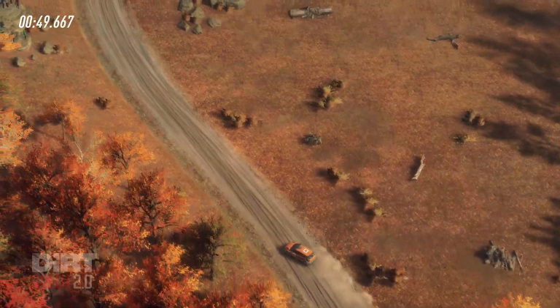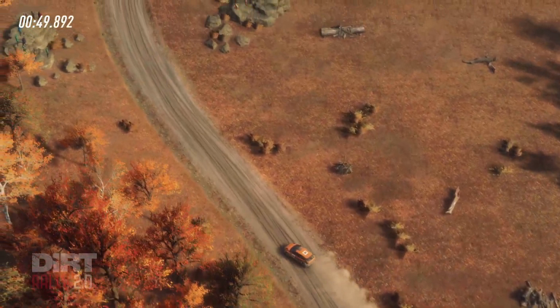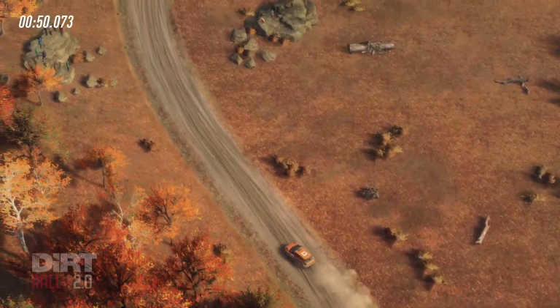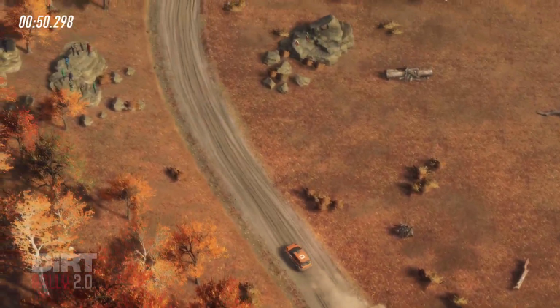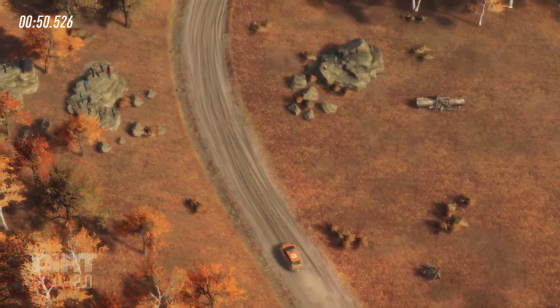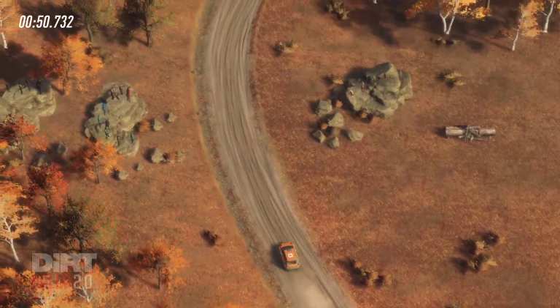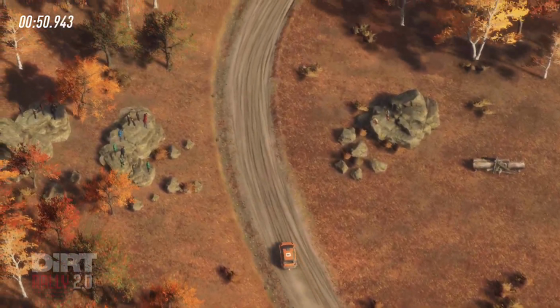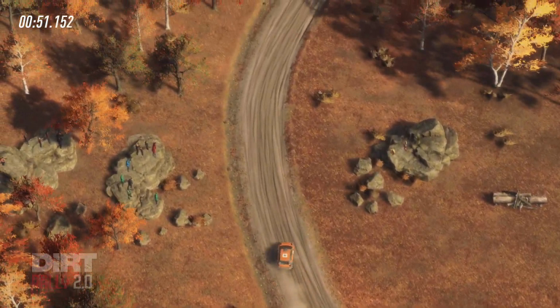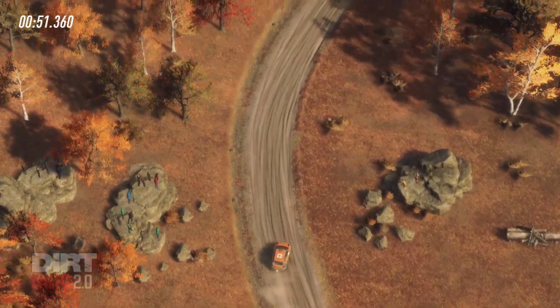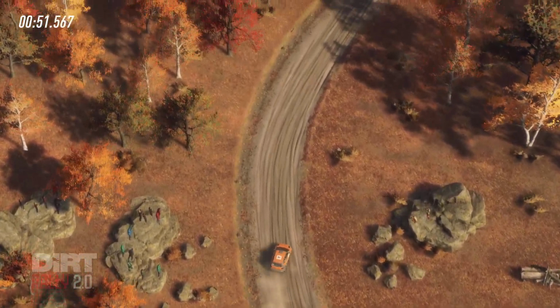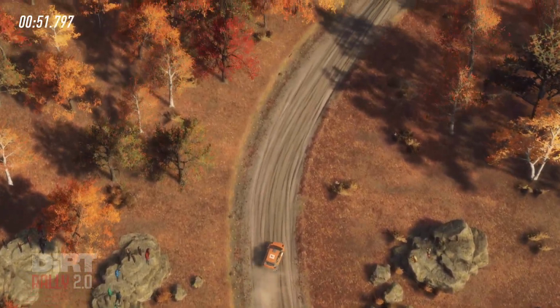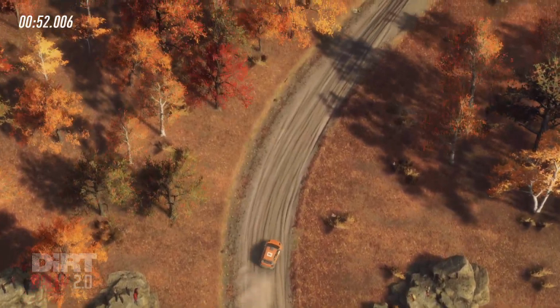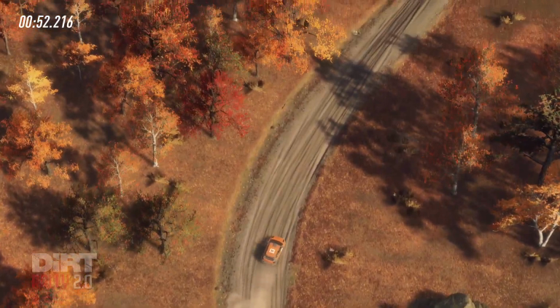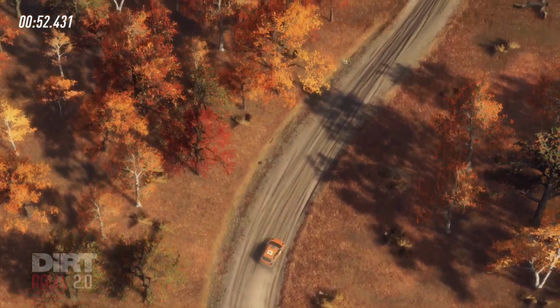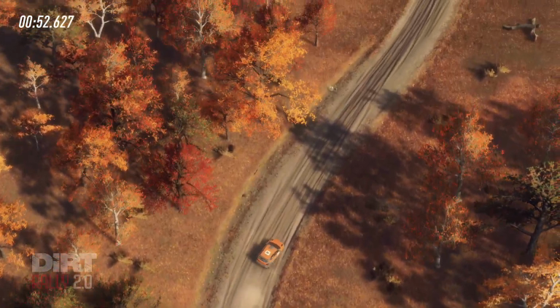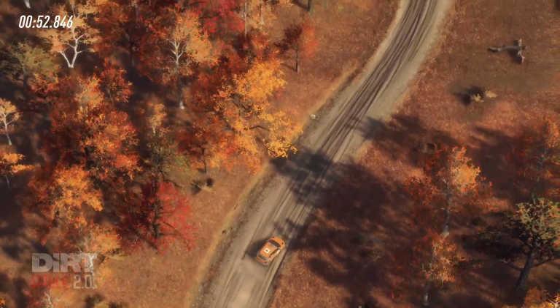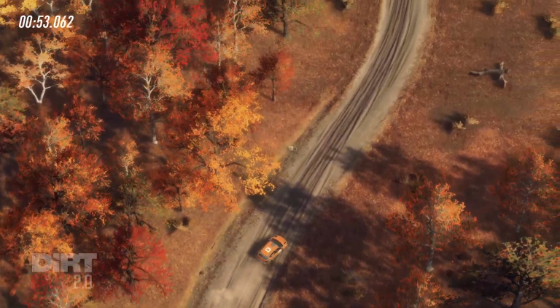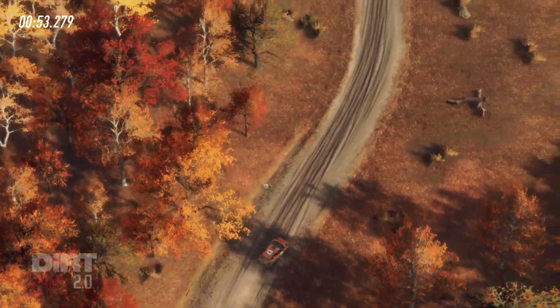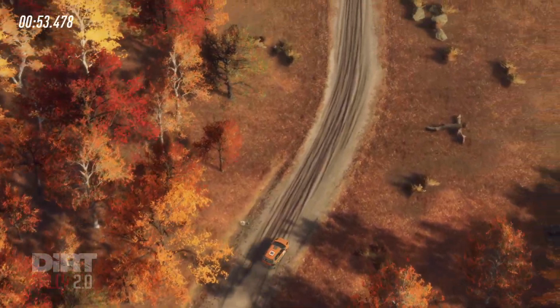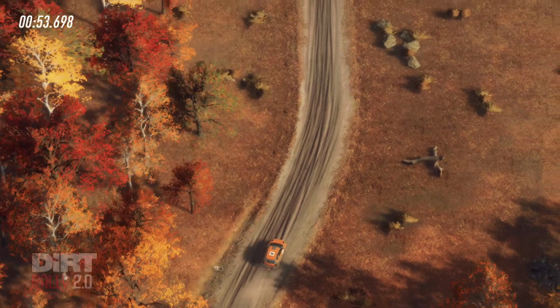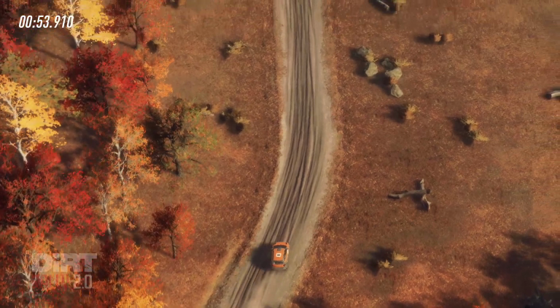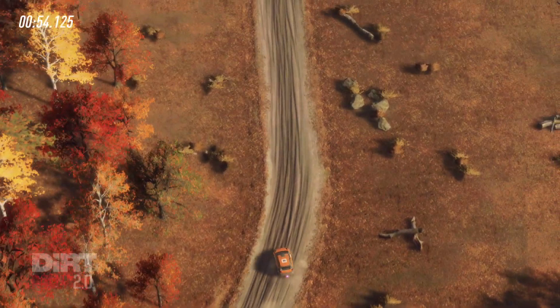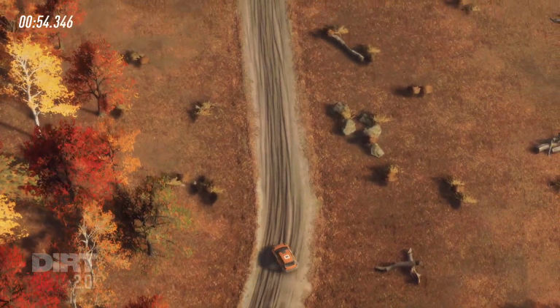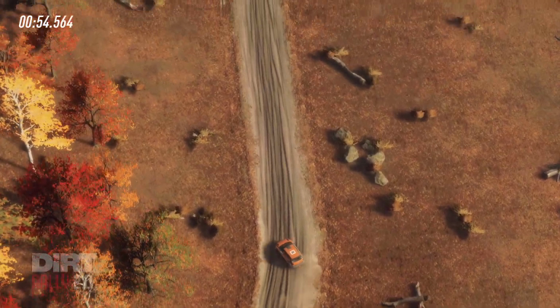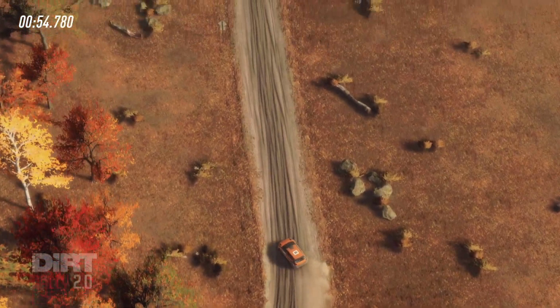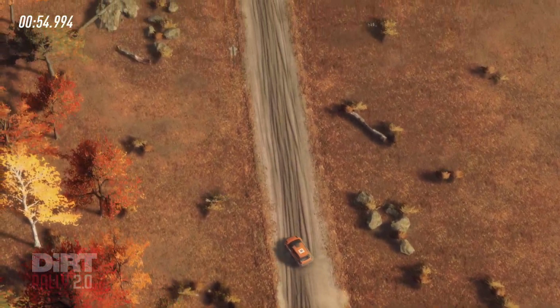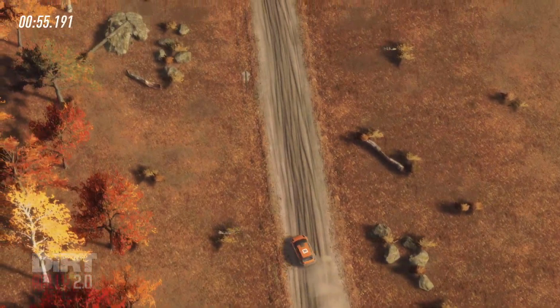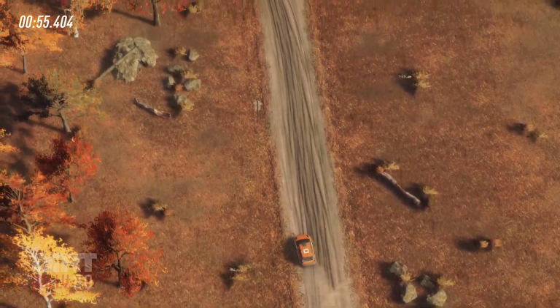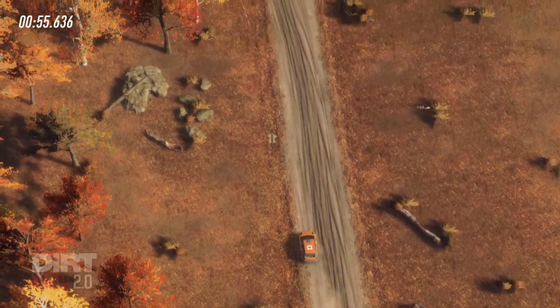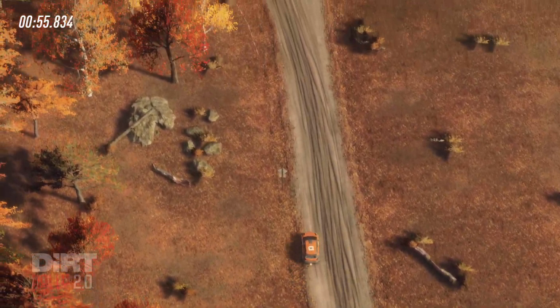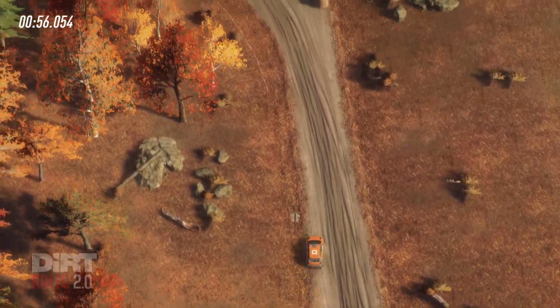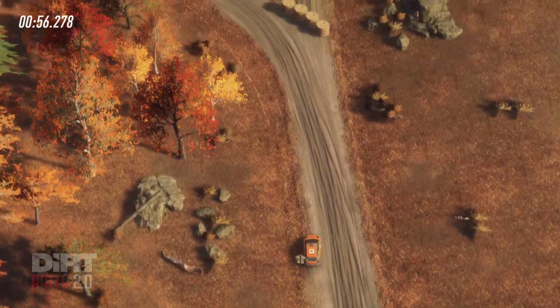Into cut five left, slow thirty, turn cut four left, into hip and right around bales.